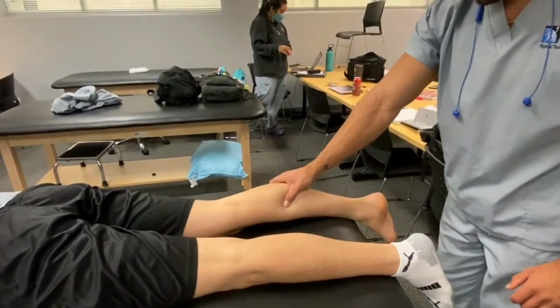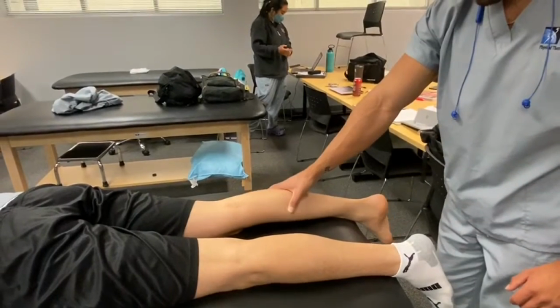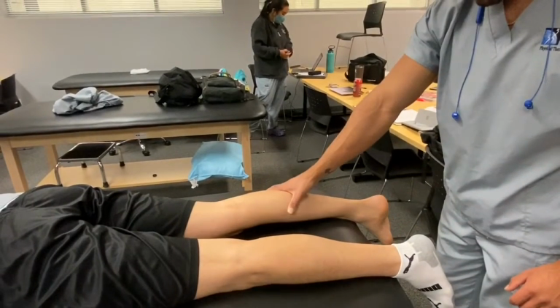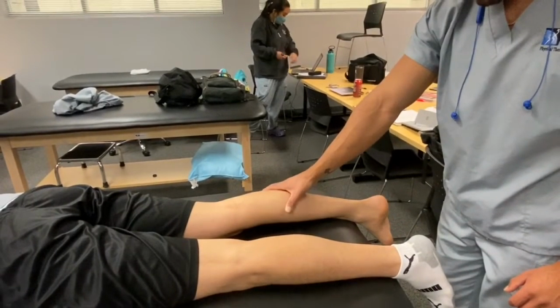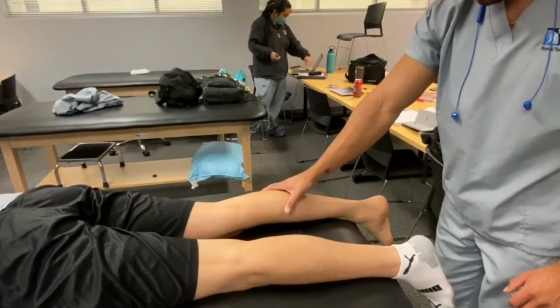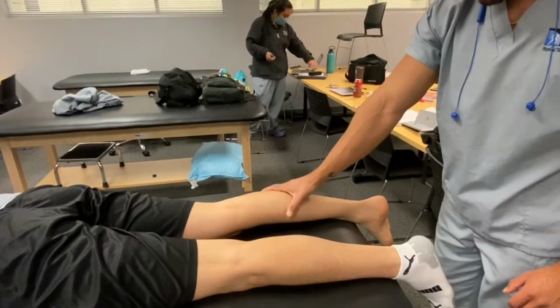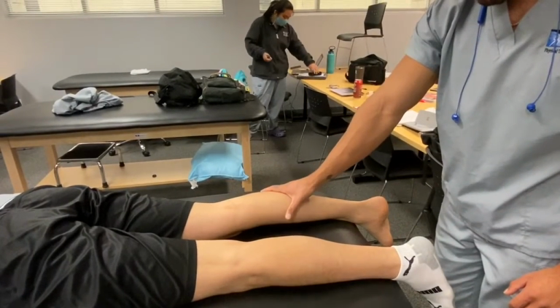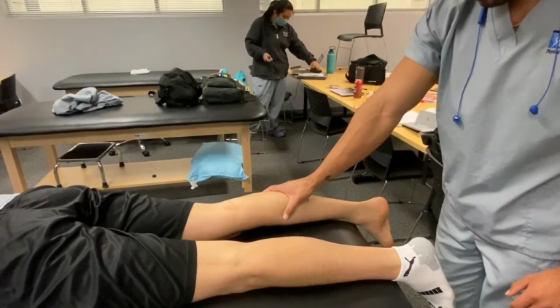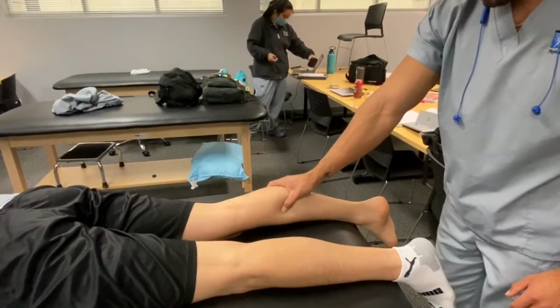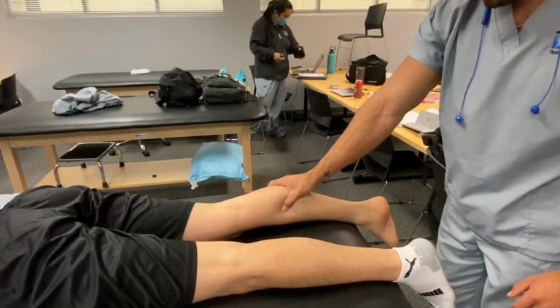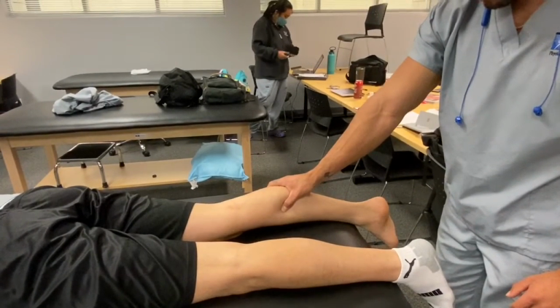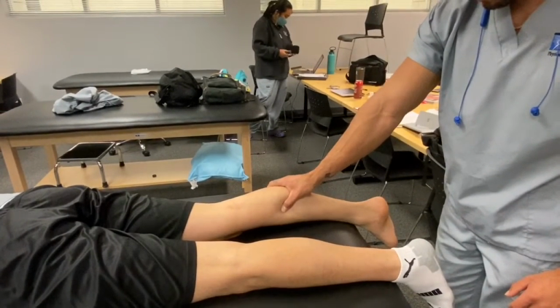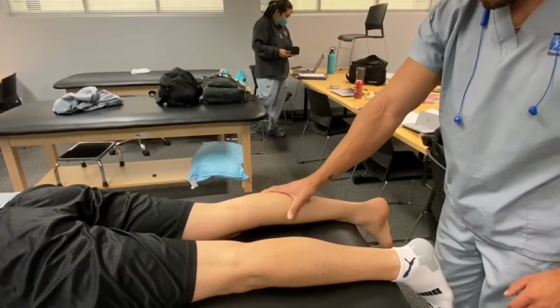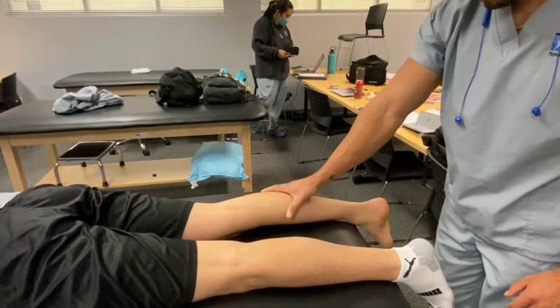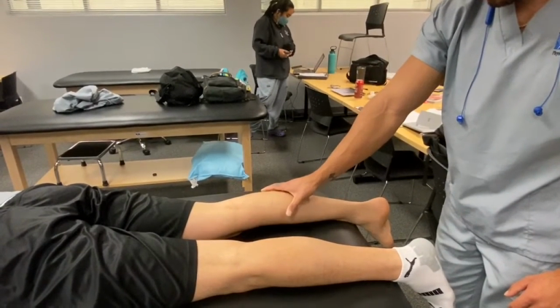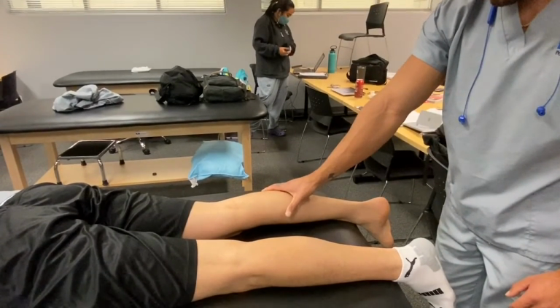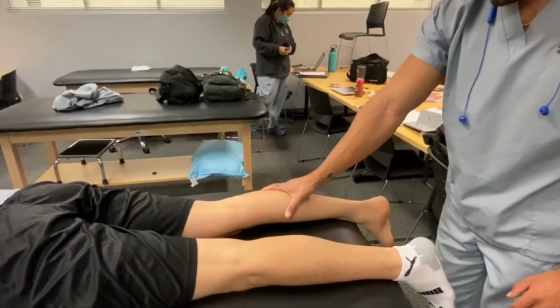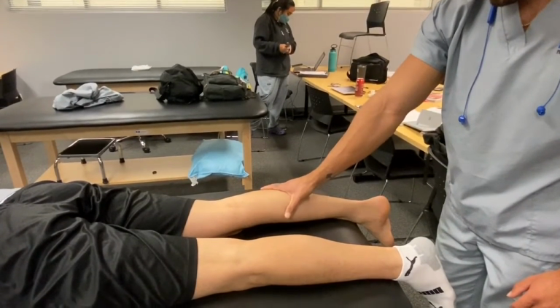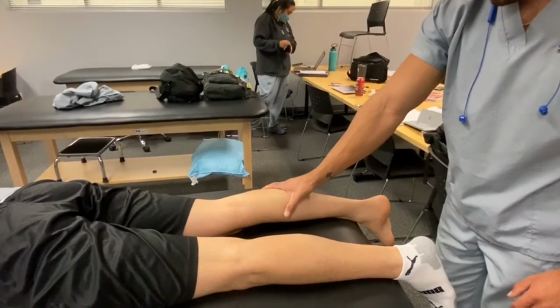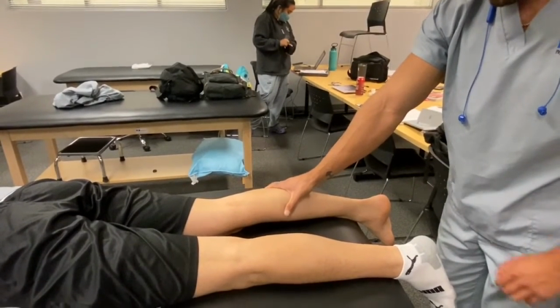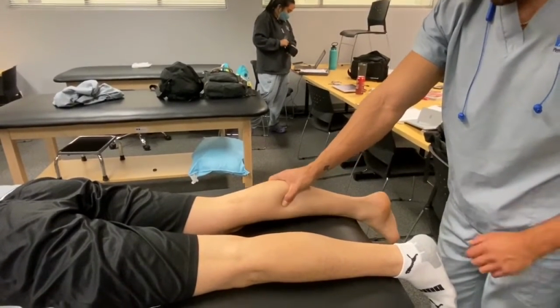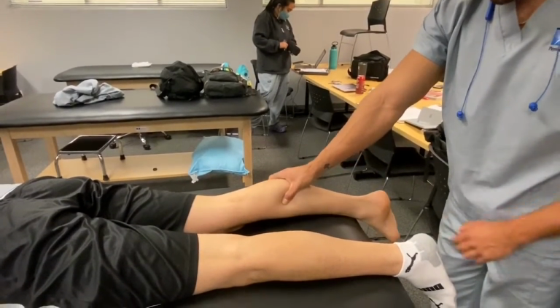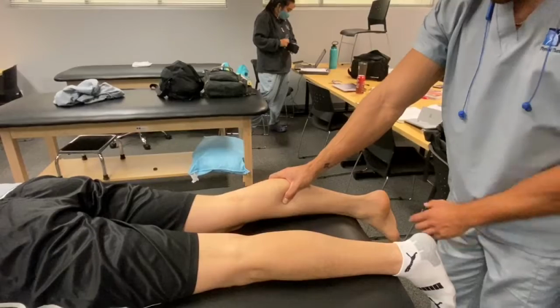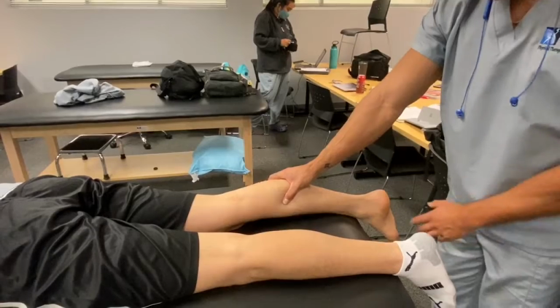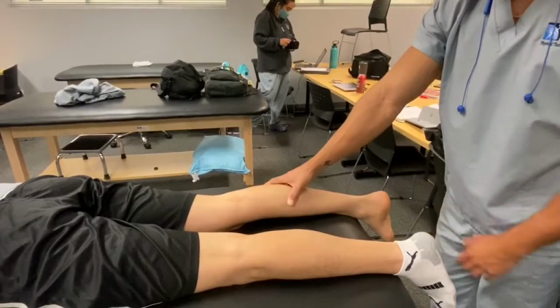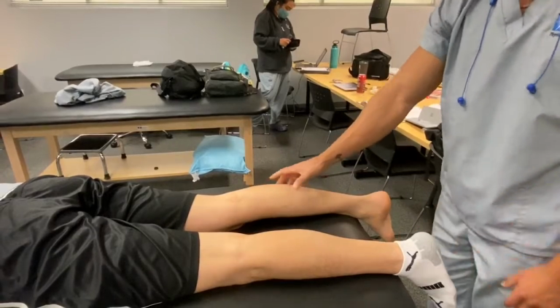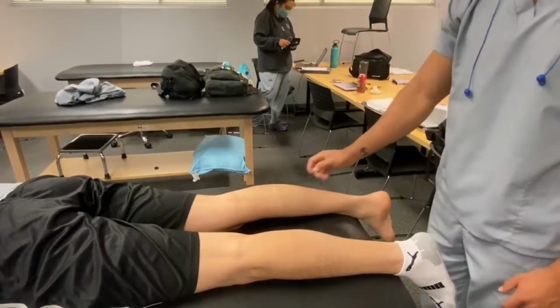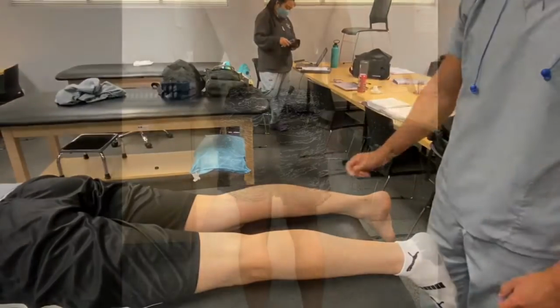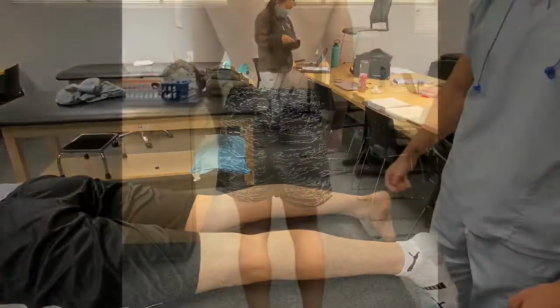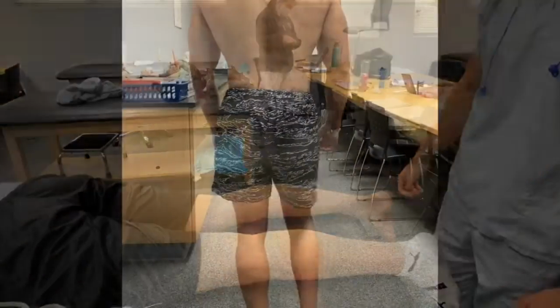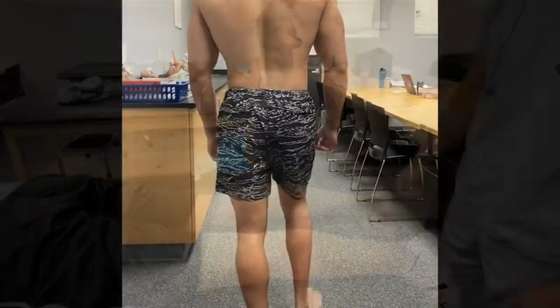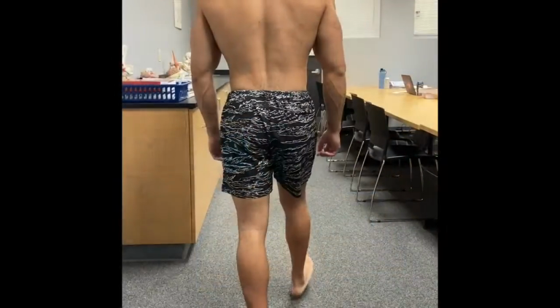My special test was the Thompson test. You squeeze the calf to check for the integrity of the Achilles tendon and make sure it's not ruptured.